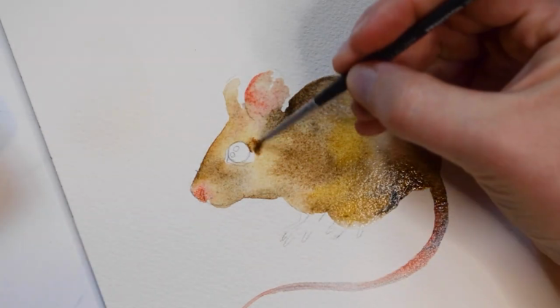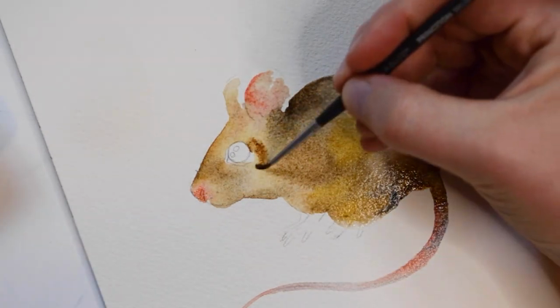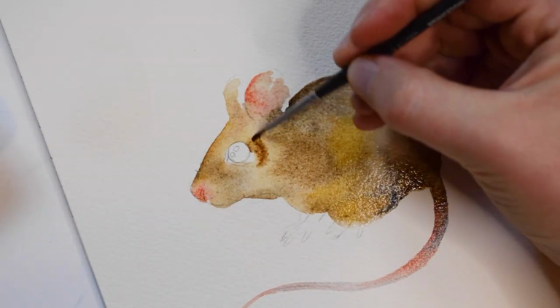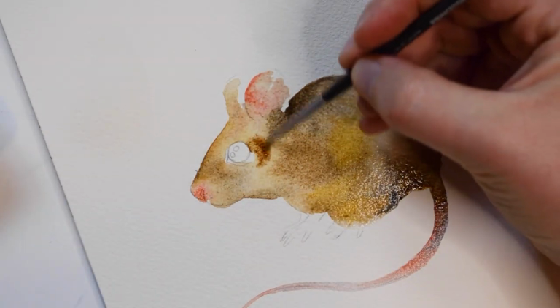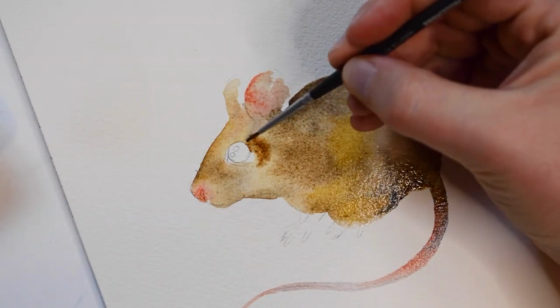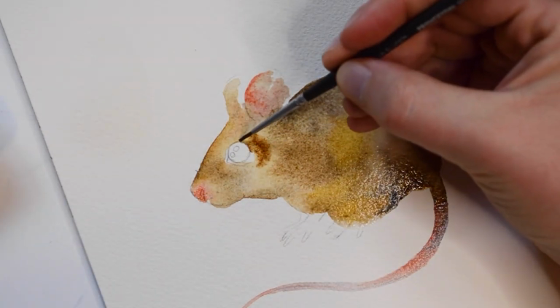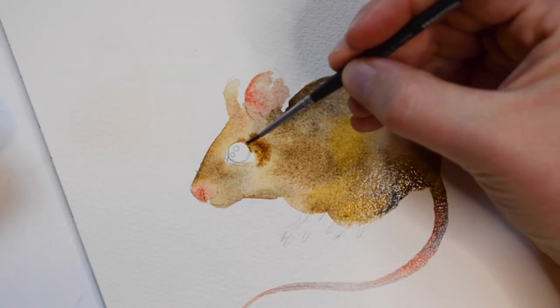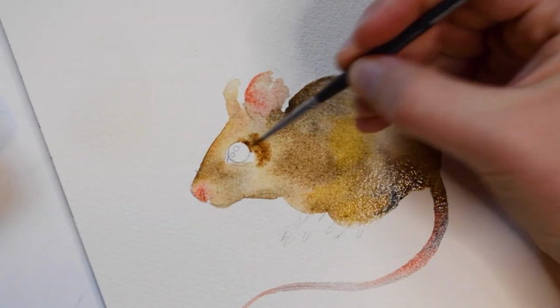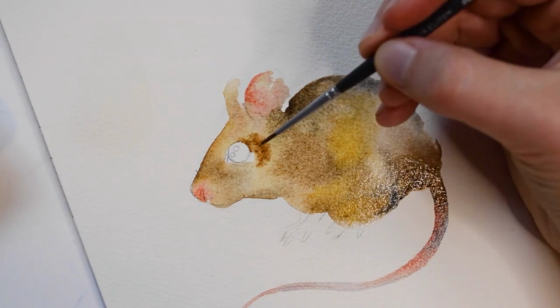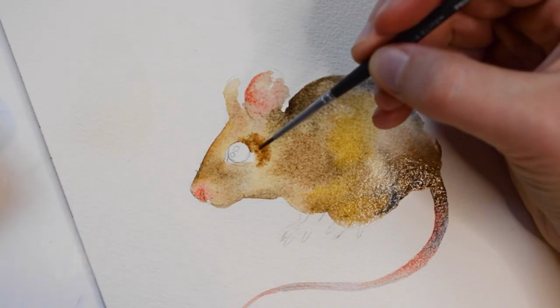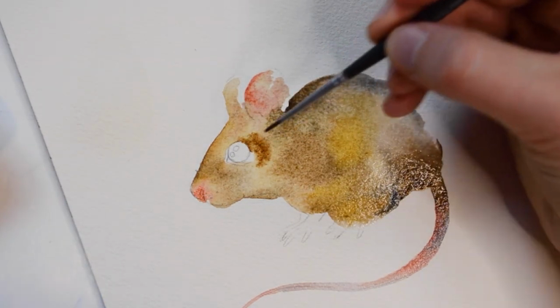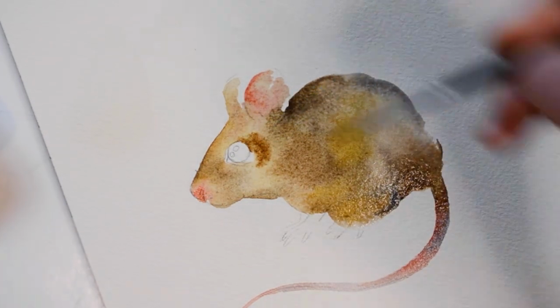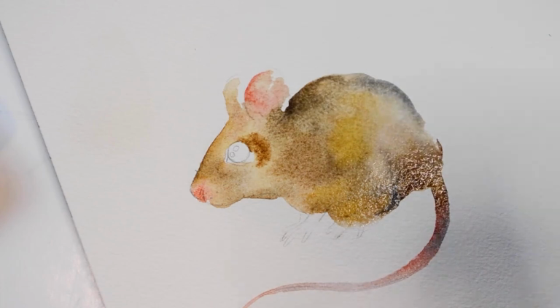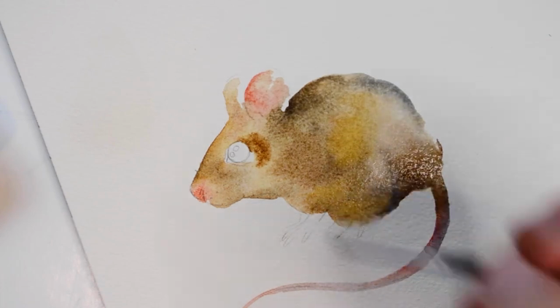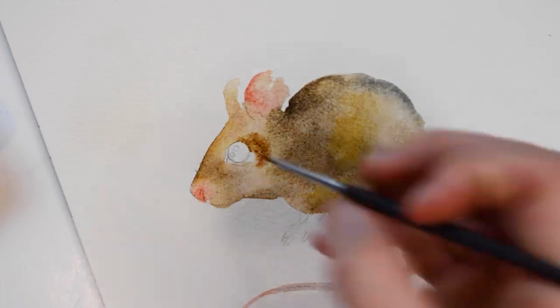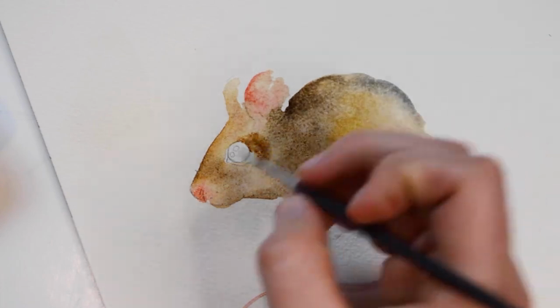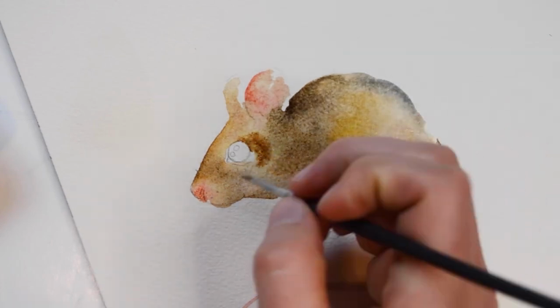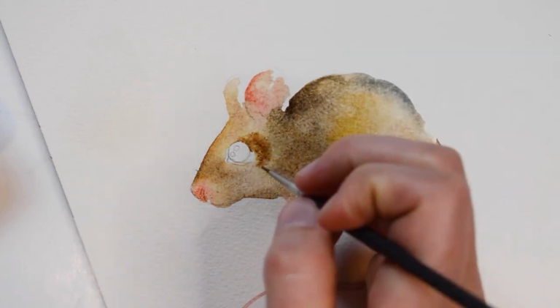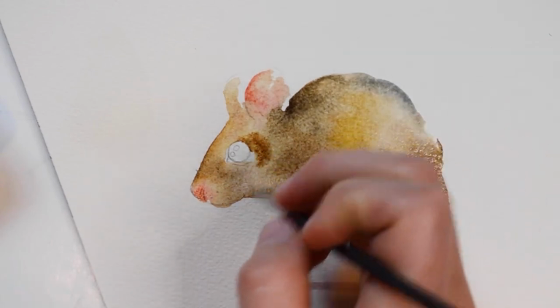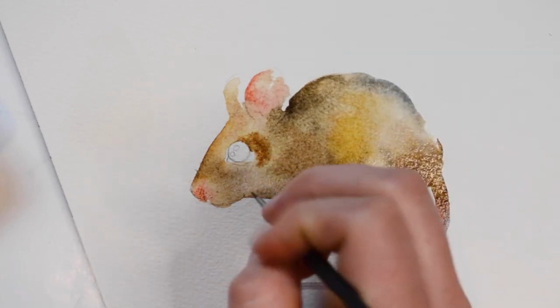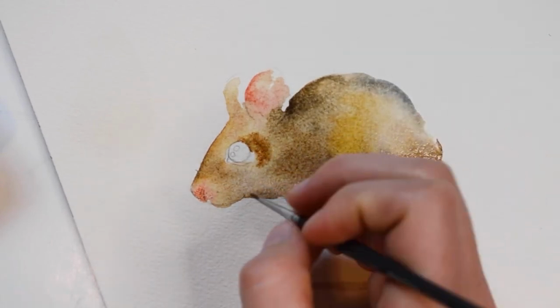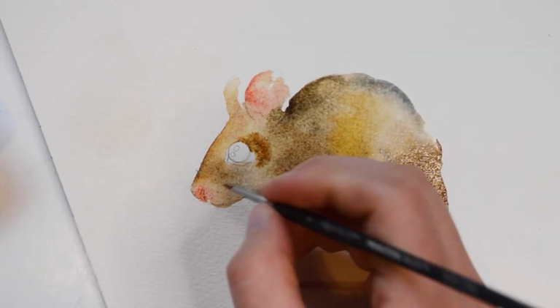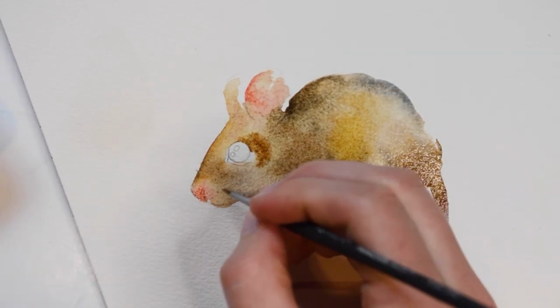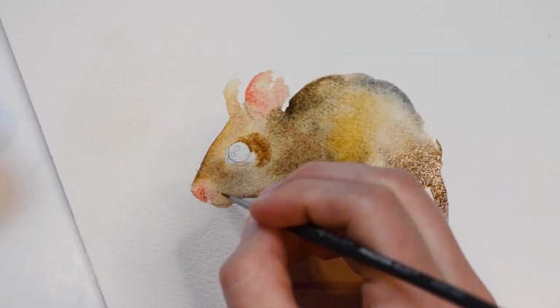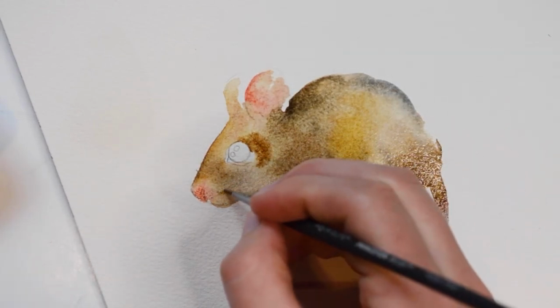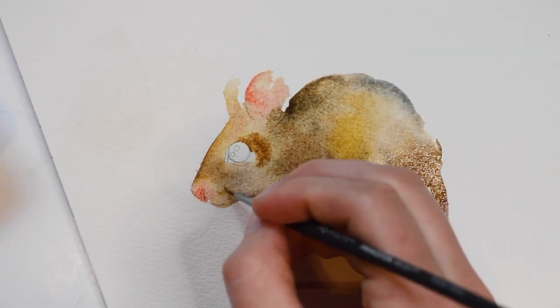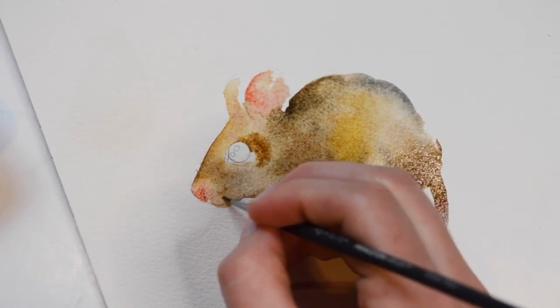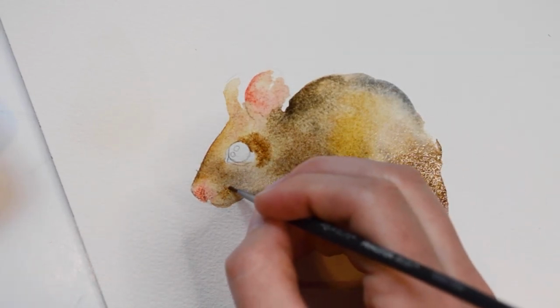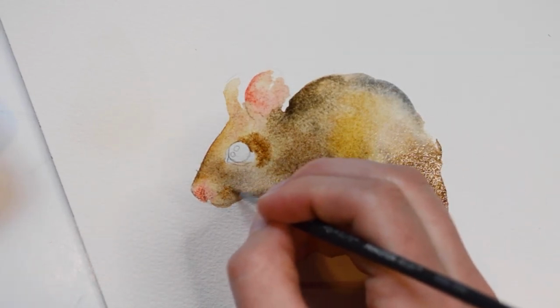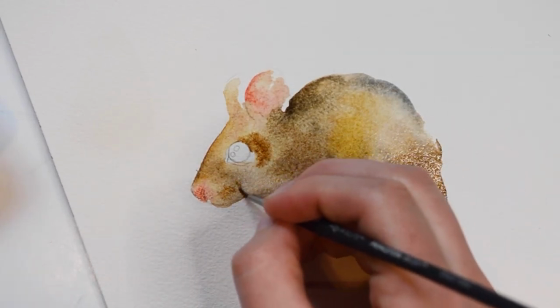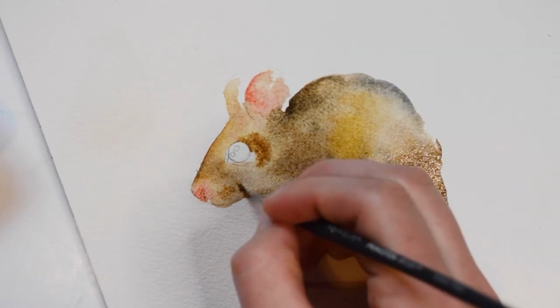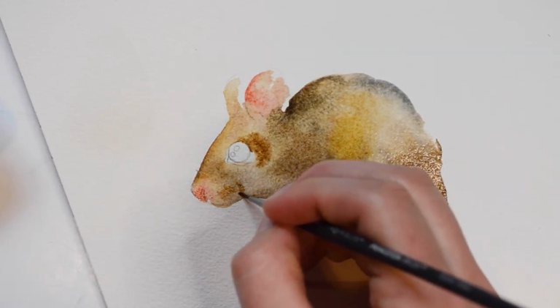Since the face looks a little light, I'm going to go back in with some more brown paint. The area is still a little wet, so it should blend nicely.